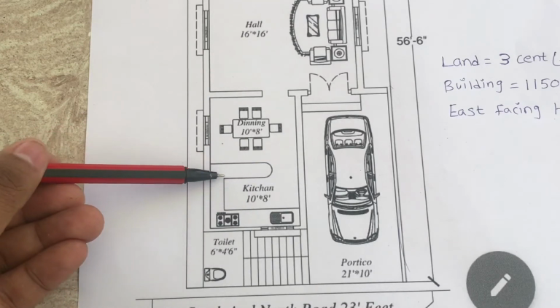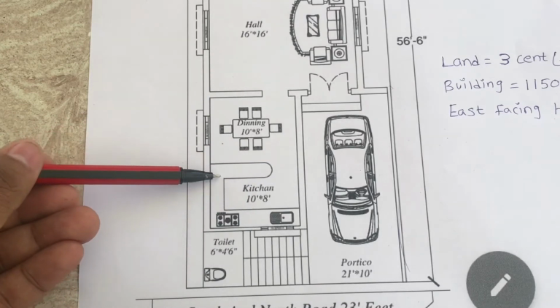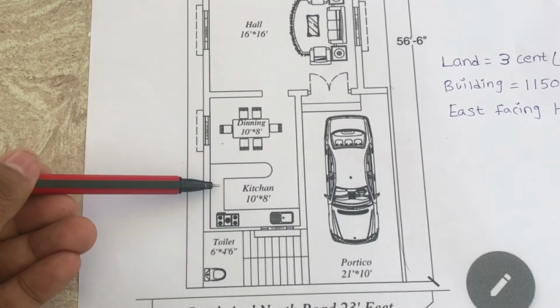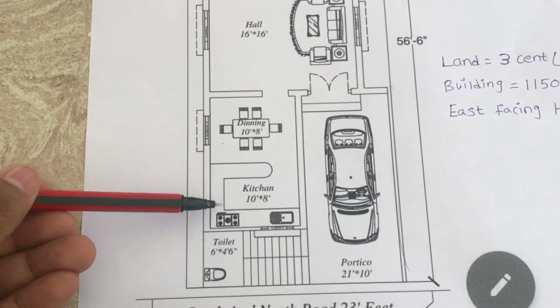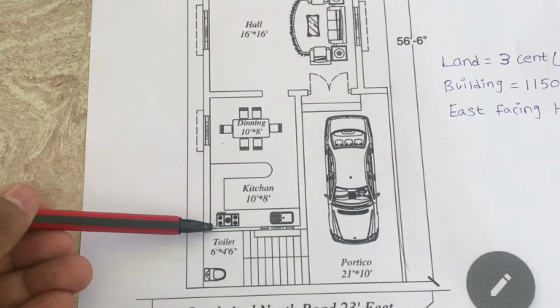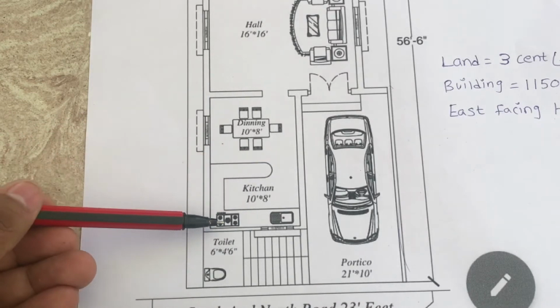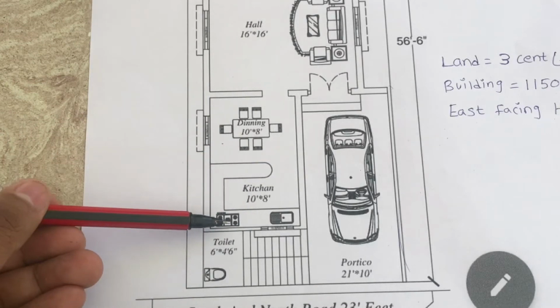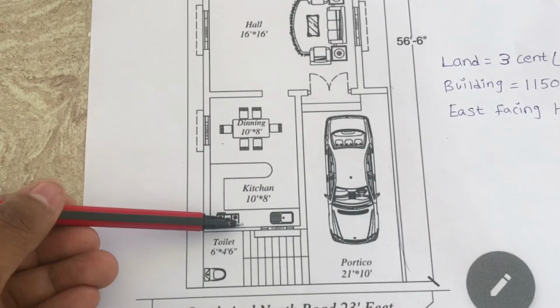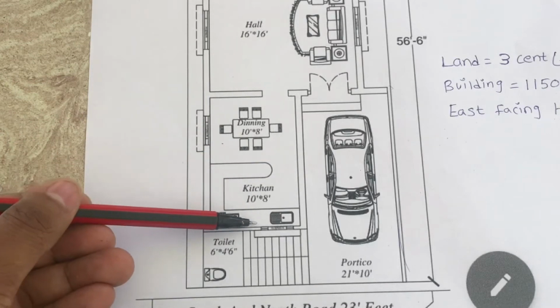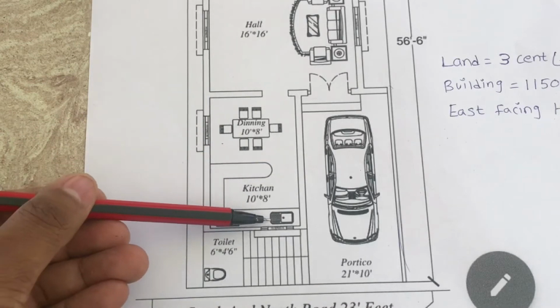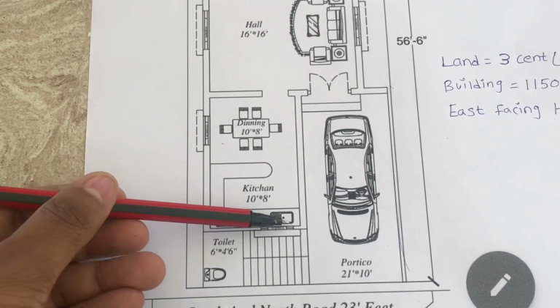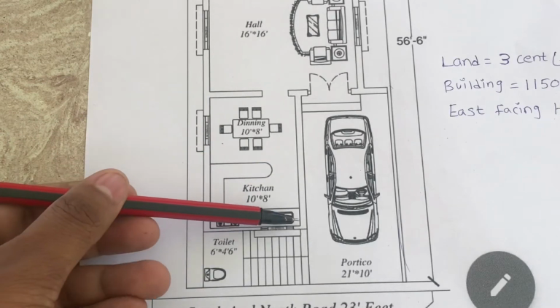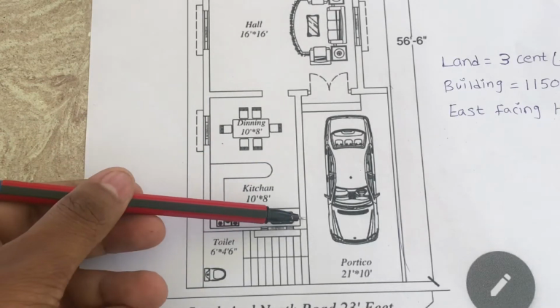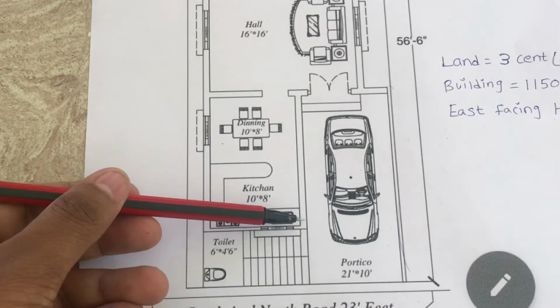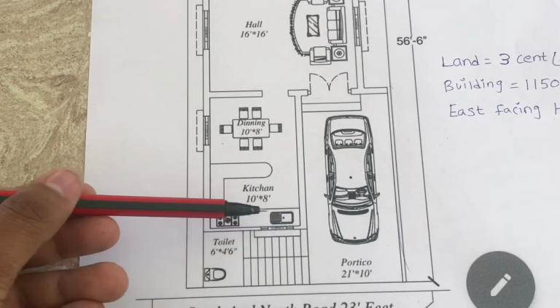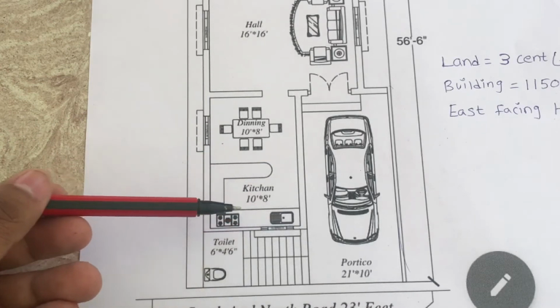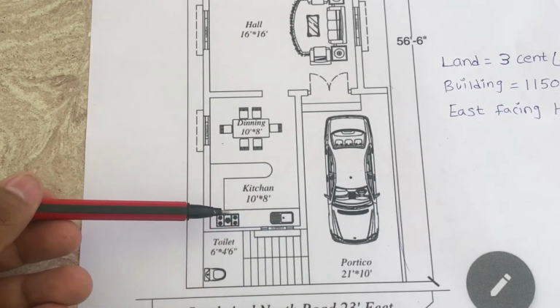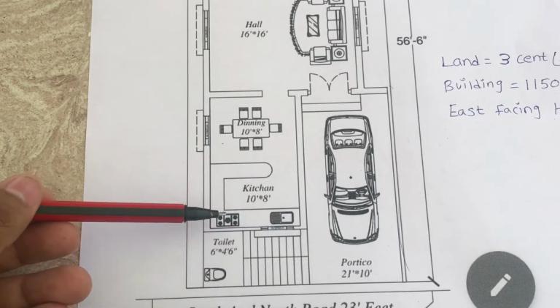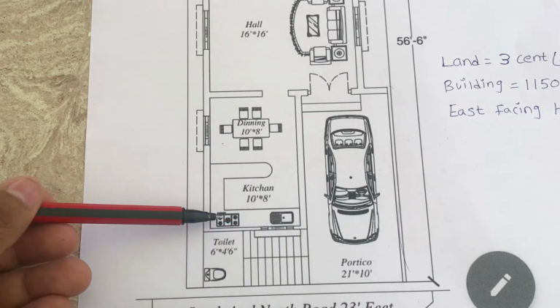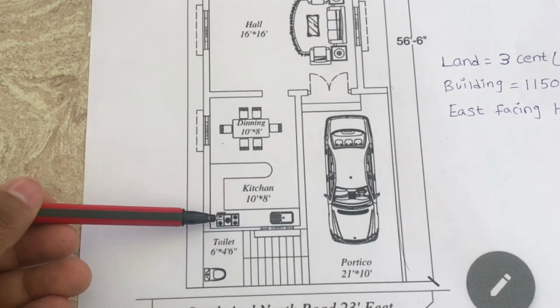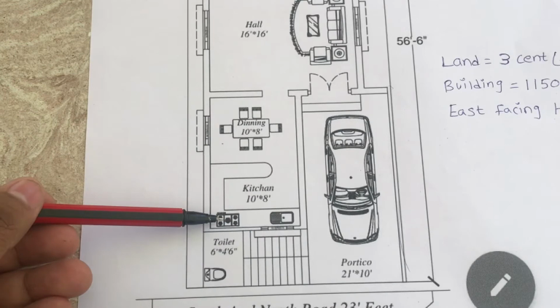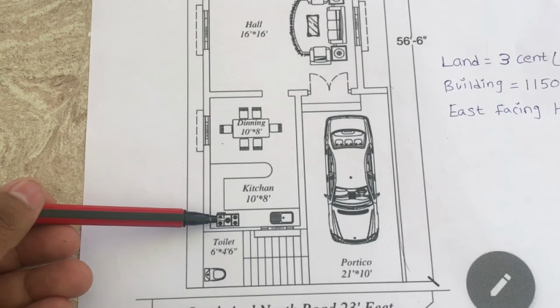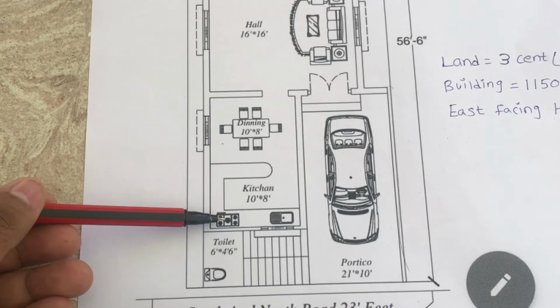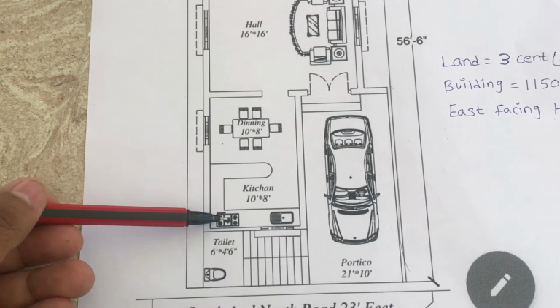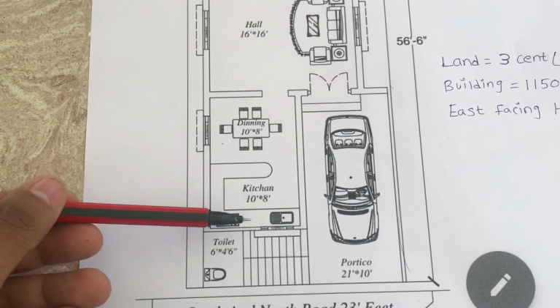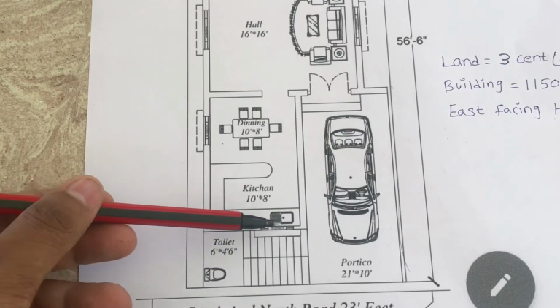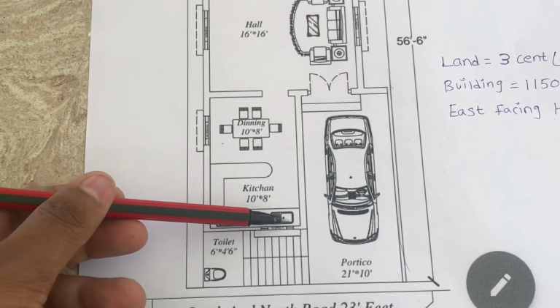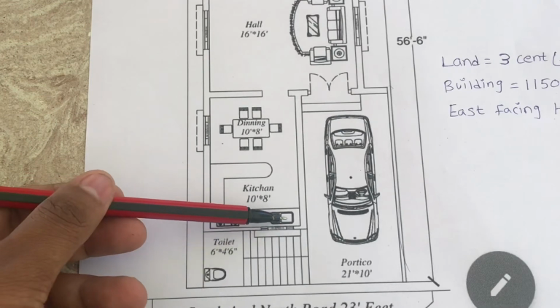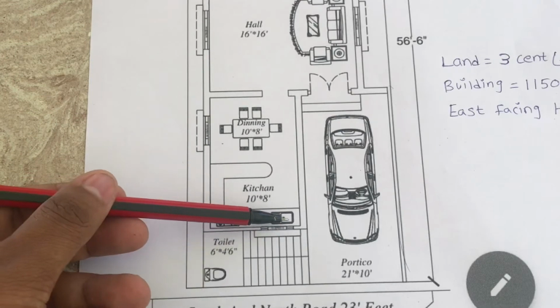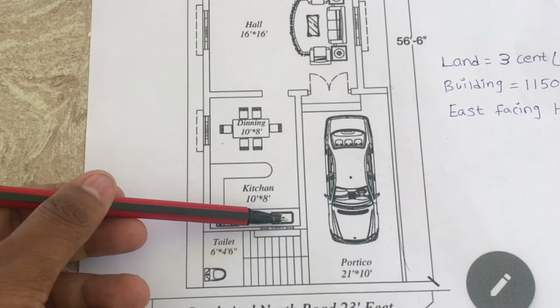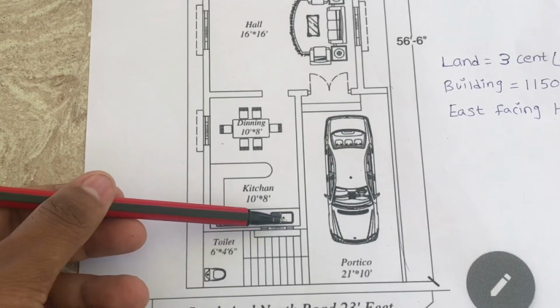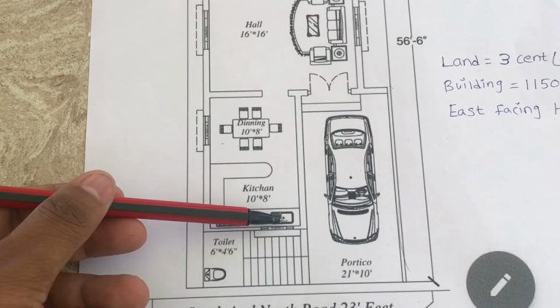This is the kitchen counter. We can place the gas stove here and this is the sink.